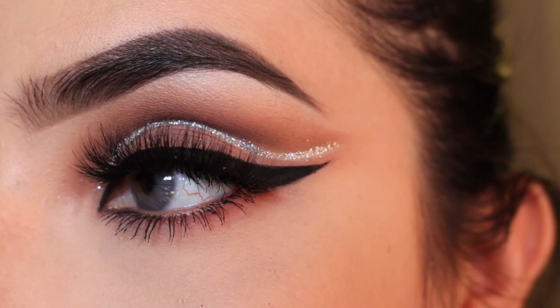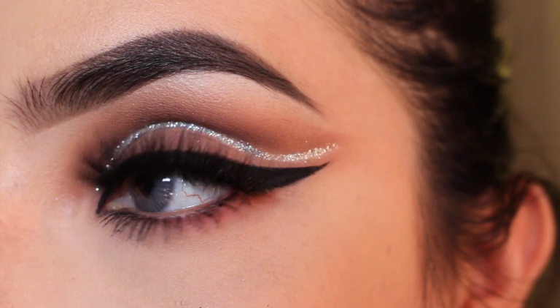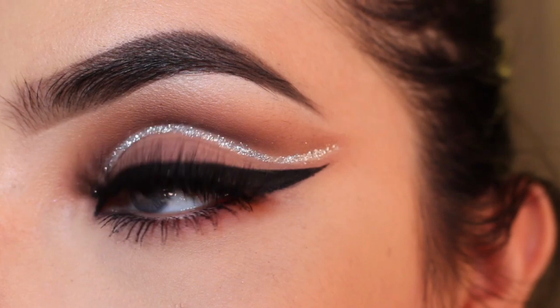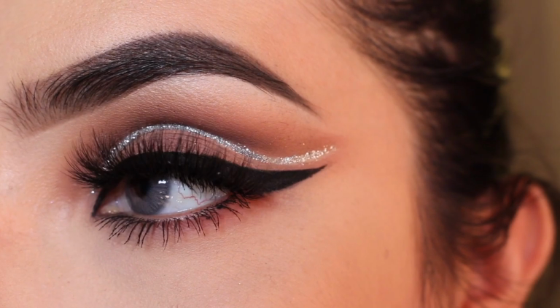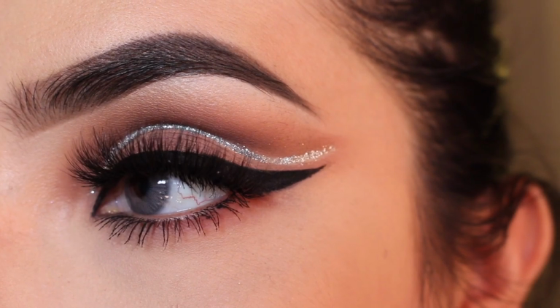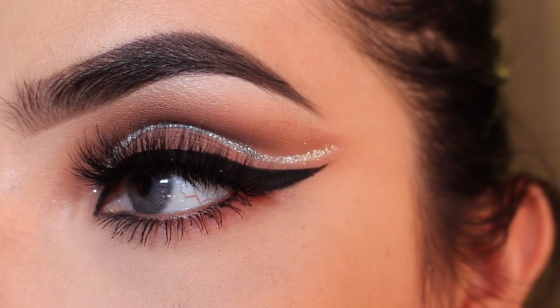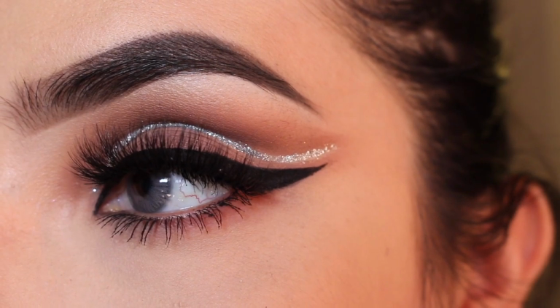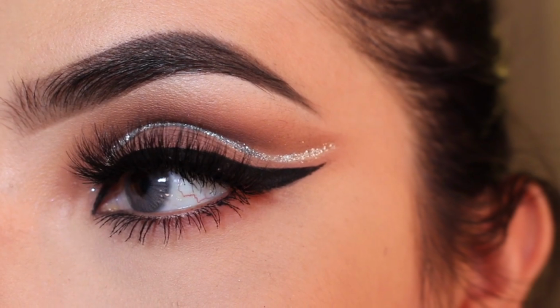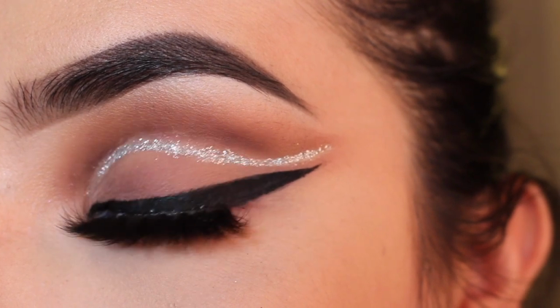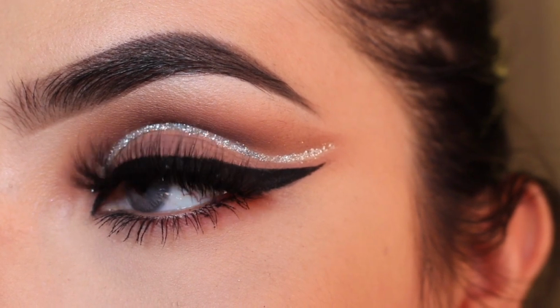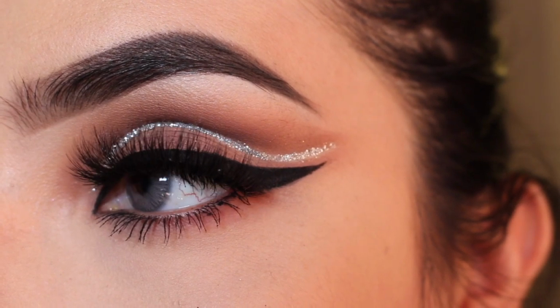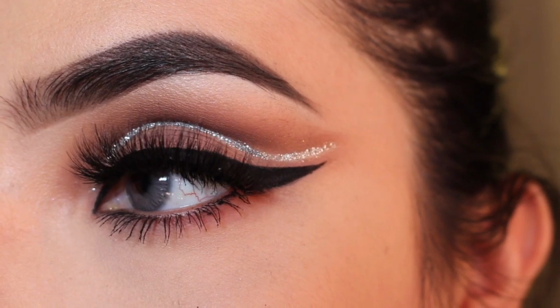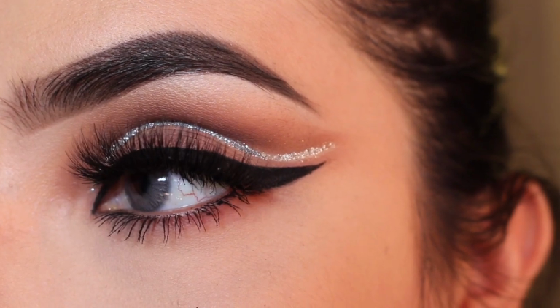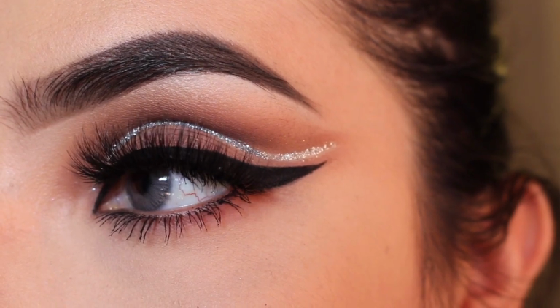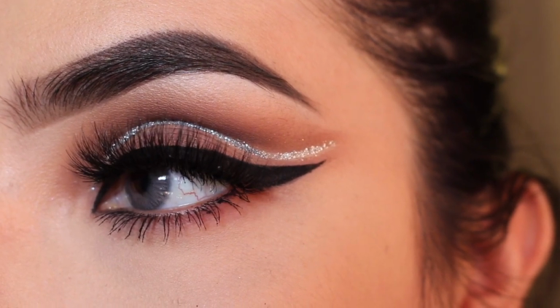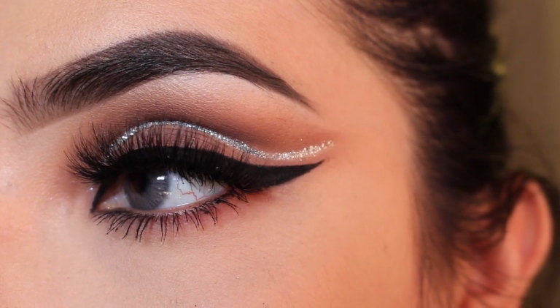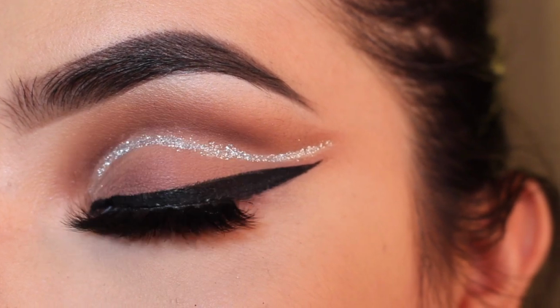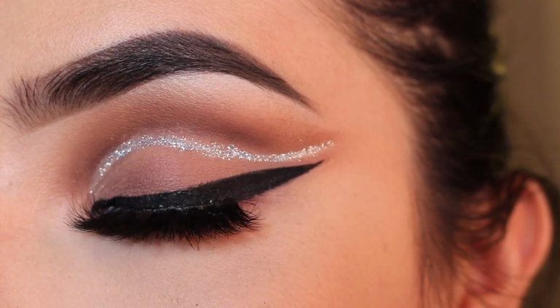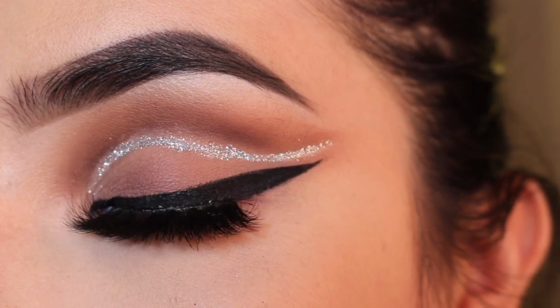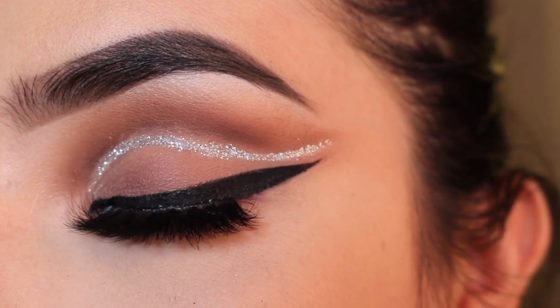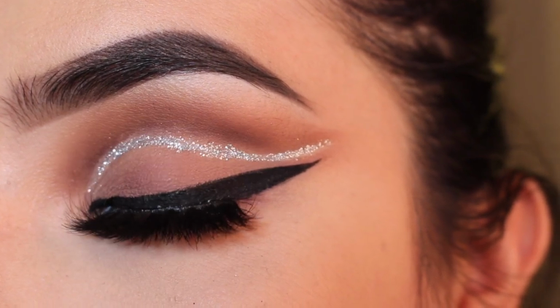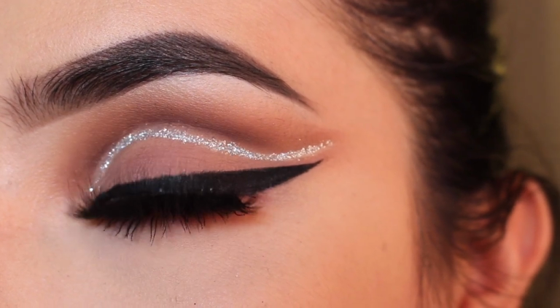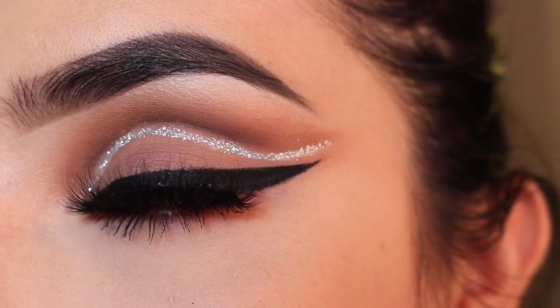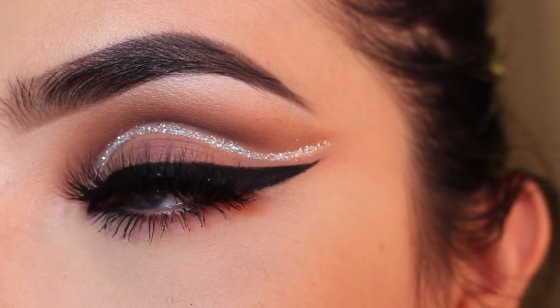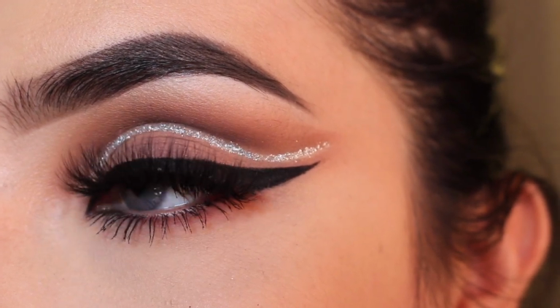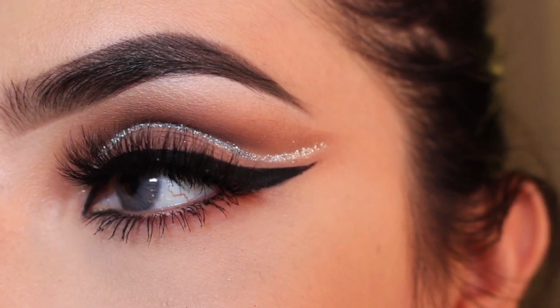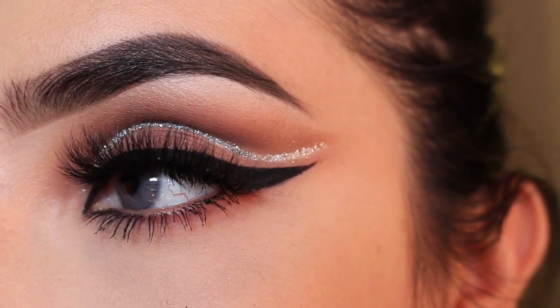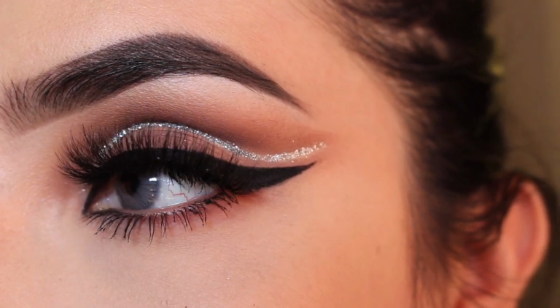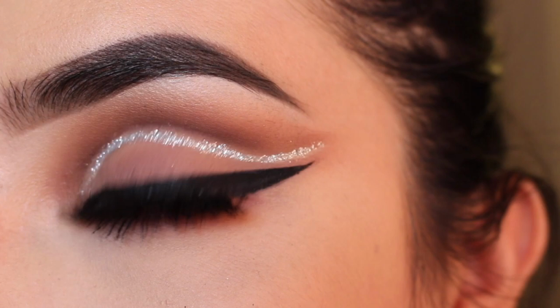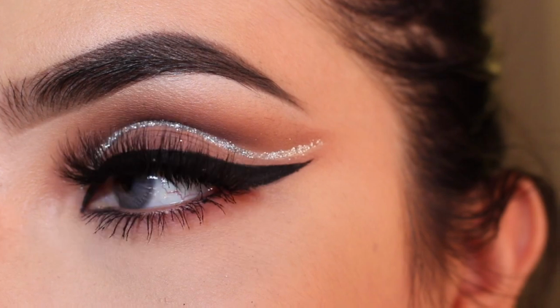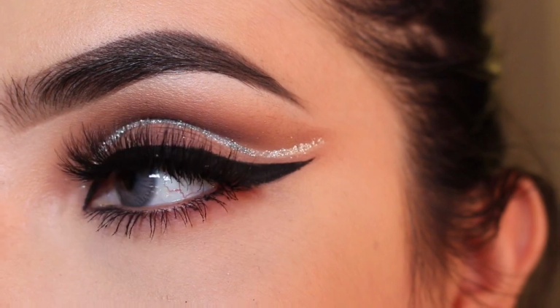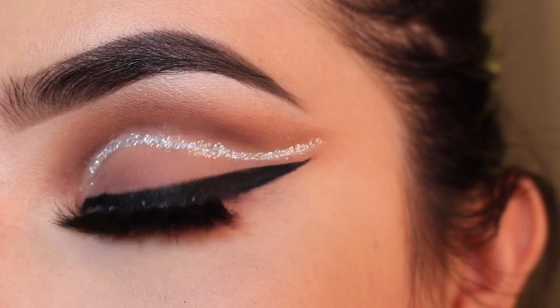Hello beauties! If you want to see how I got this beautiful pink cut crease with glitter, just keep on watching.